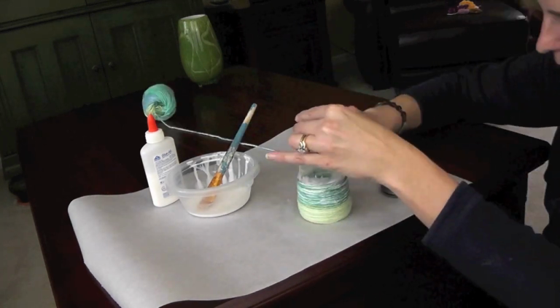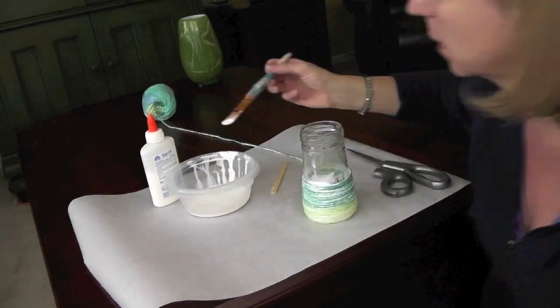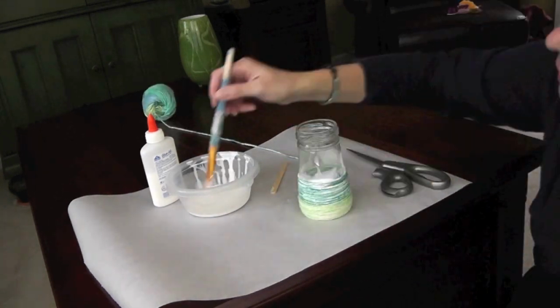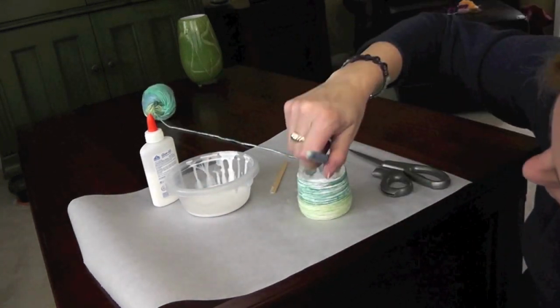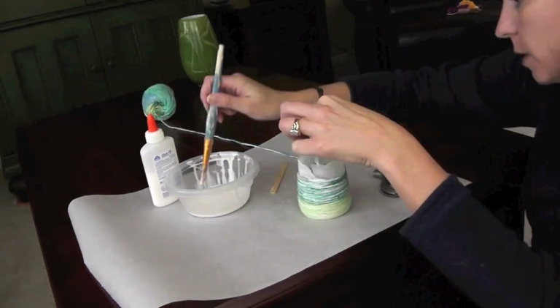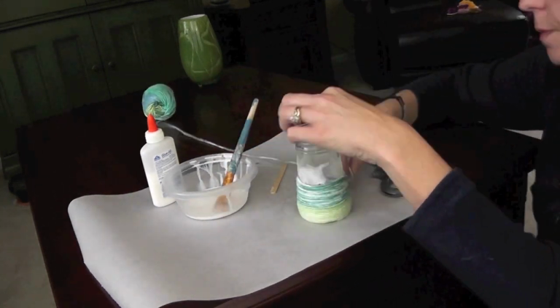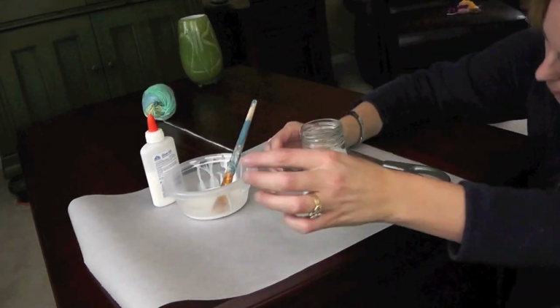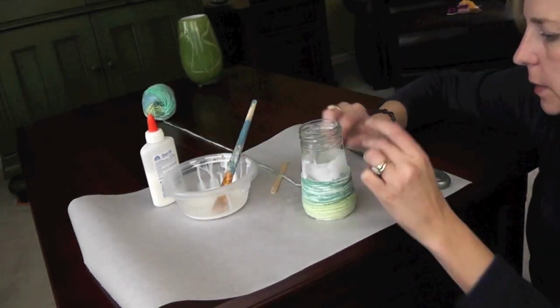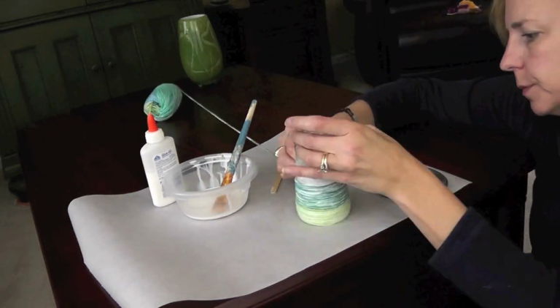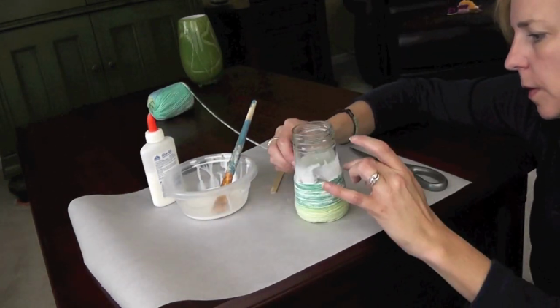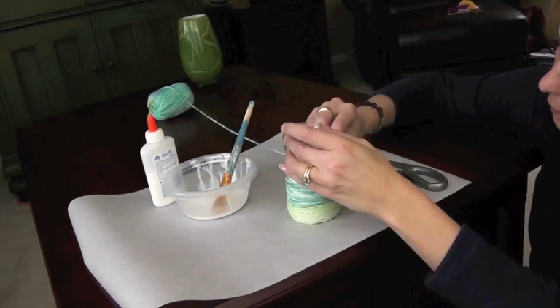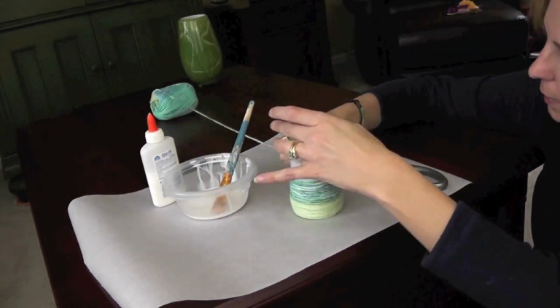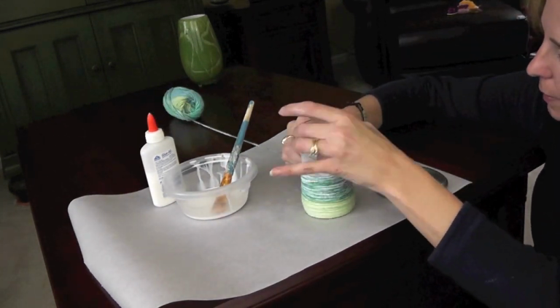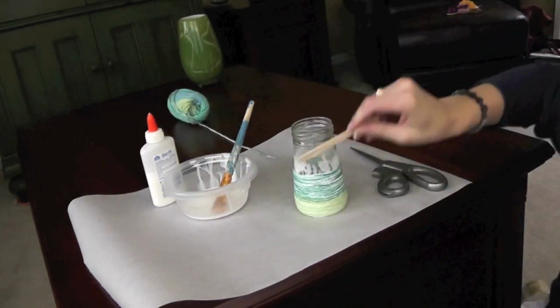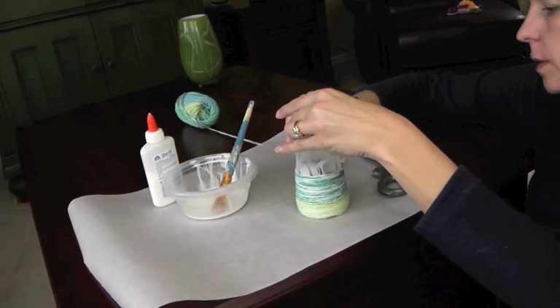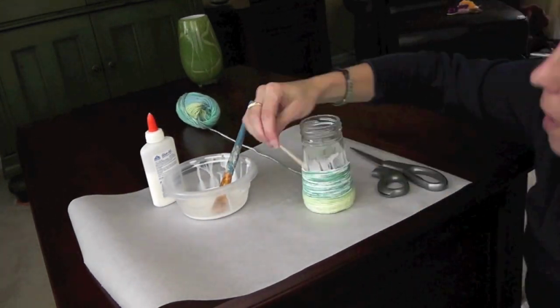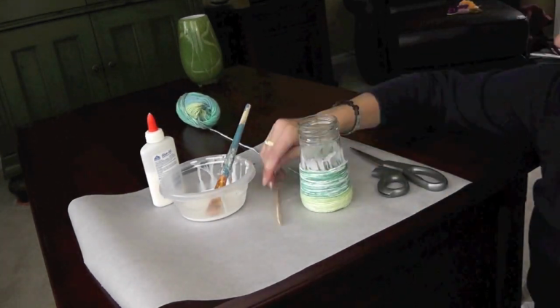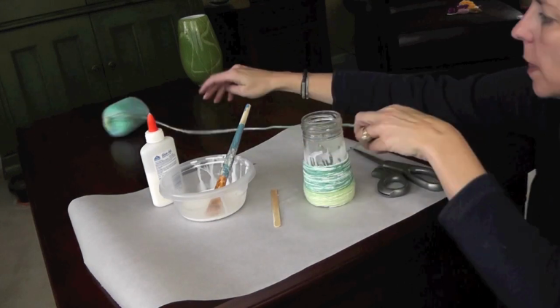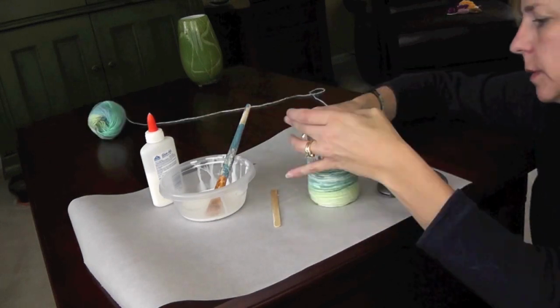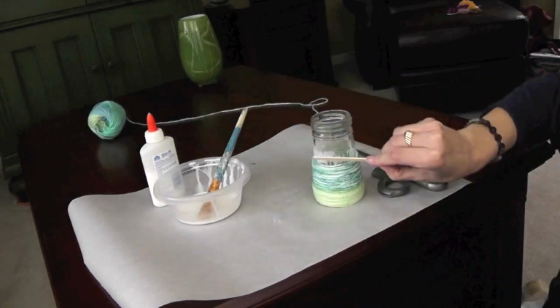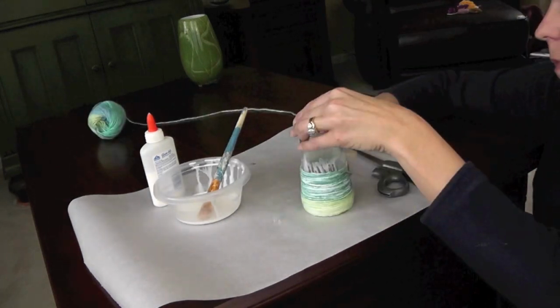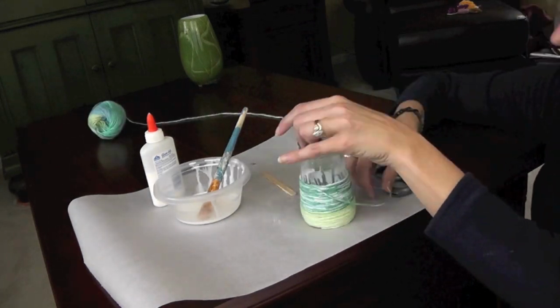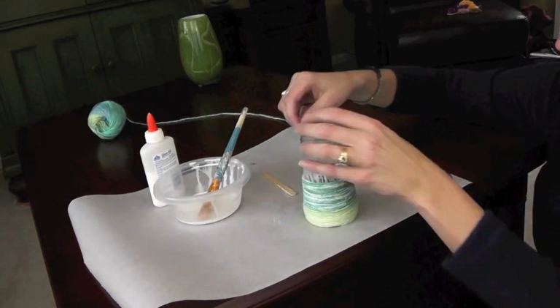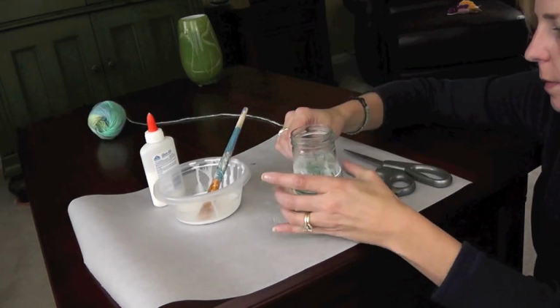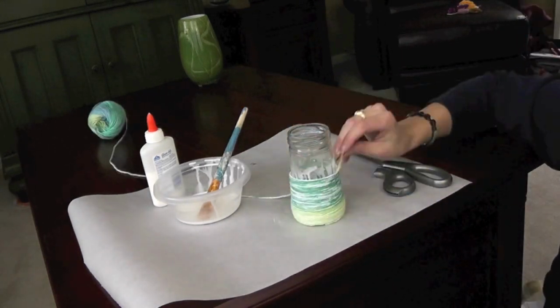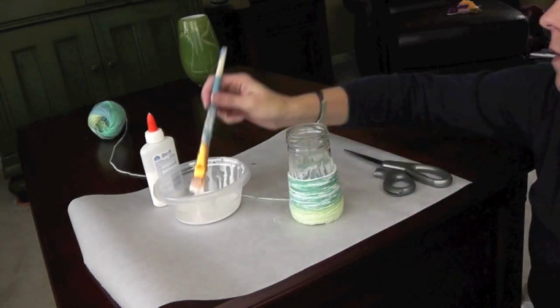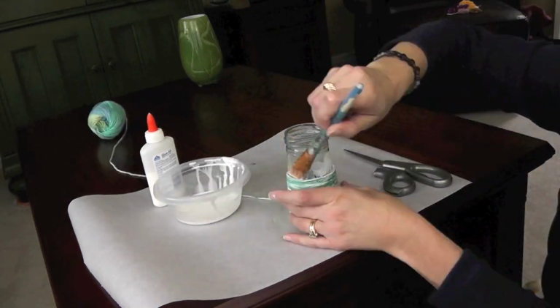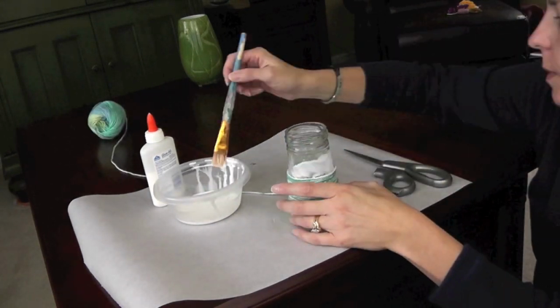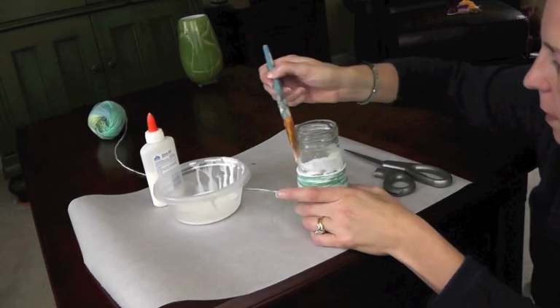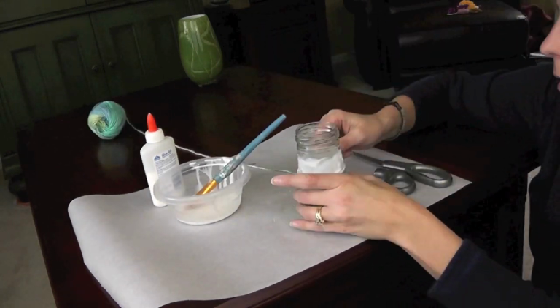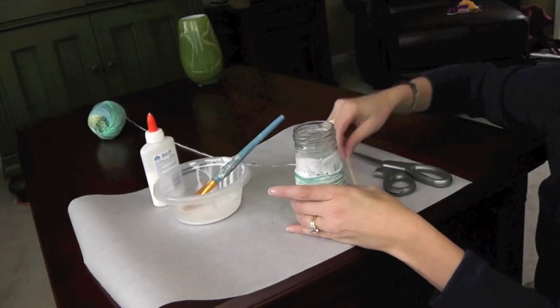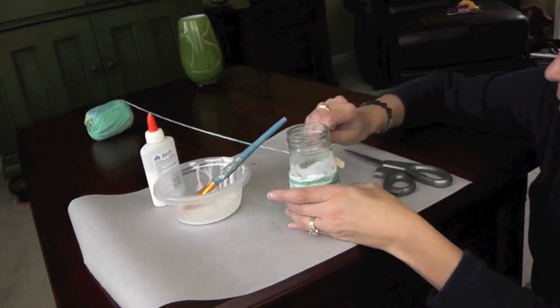Don't forget to use your popsicle stick every once in a while to push the string together and make sure there aren't any big gaps.